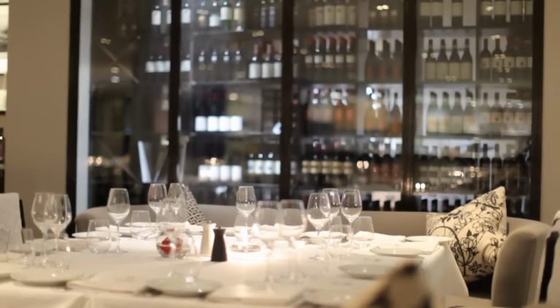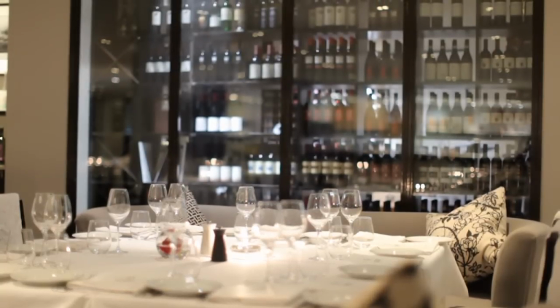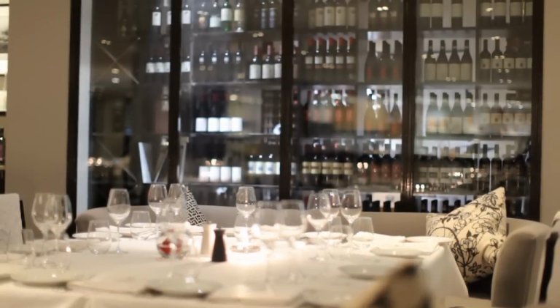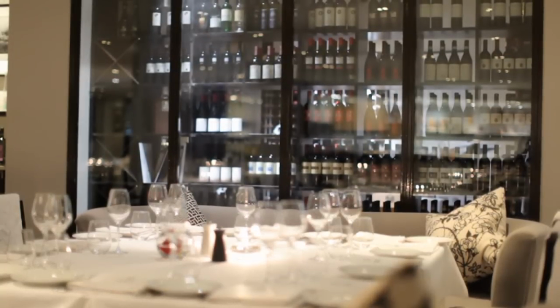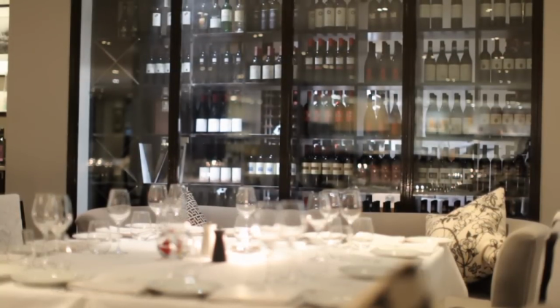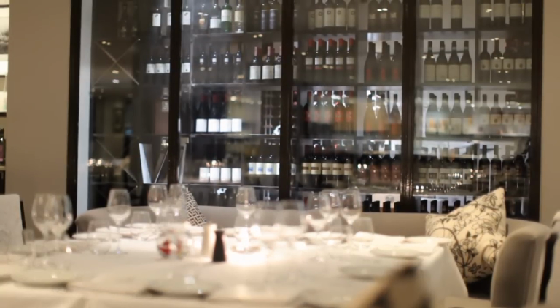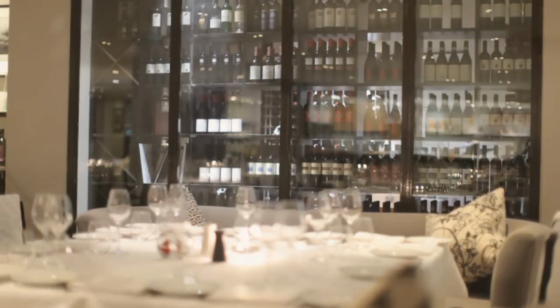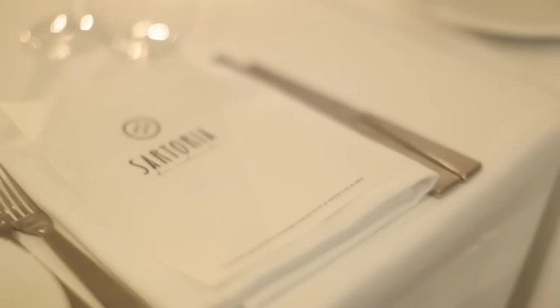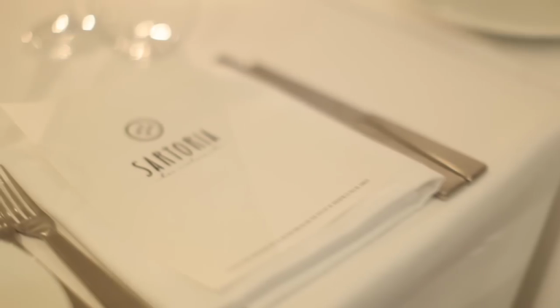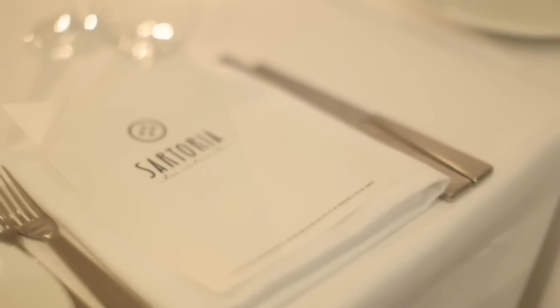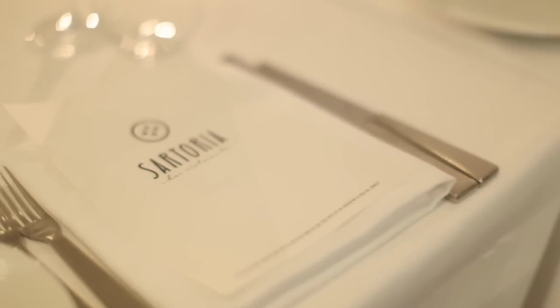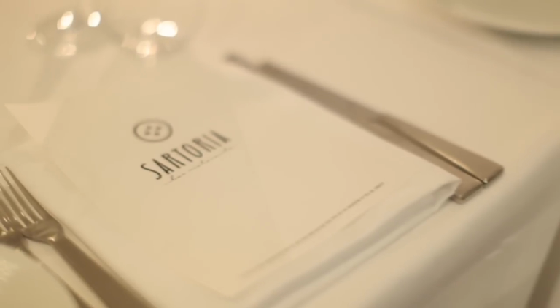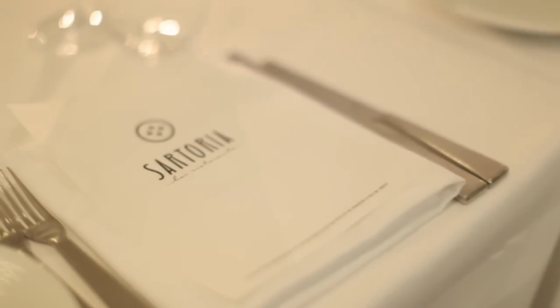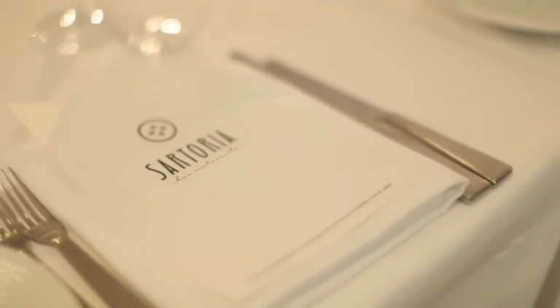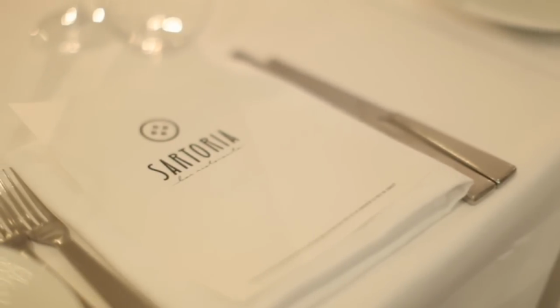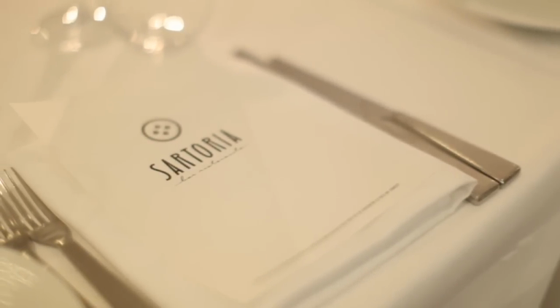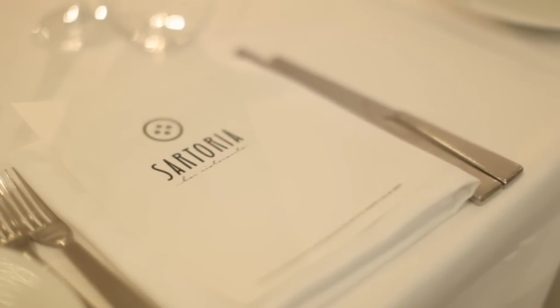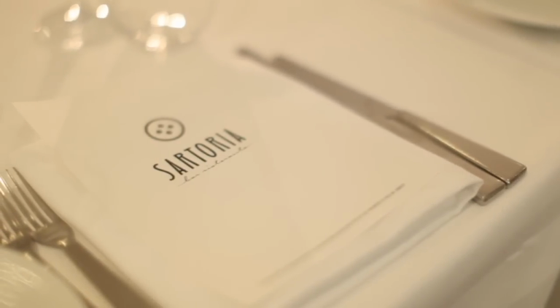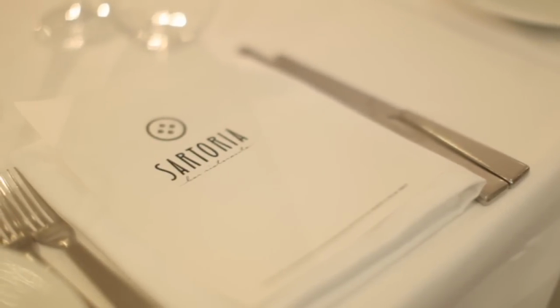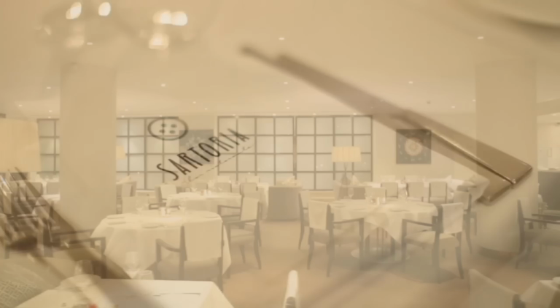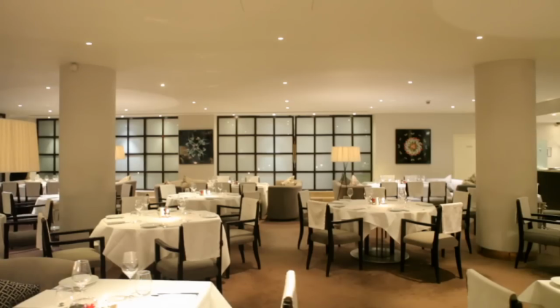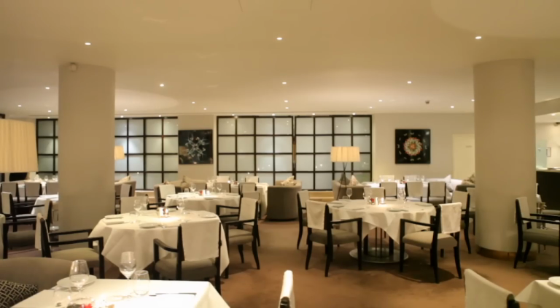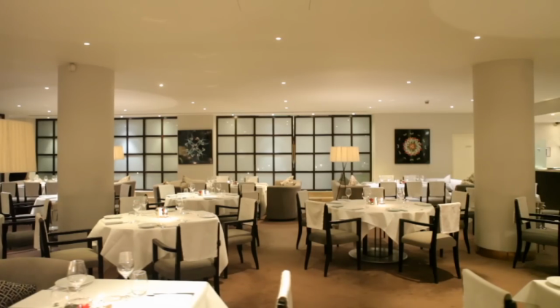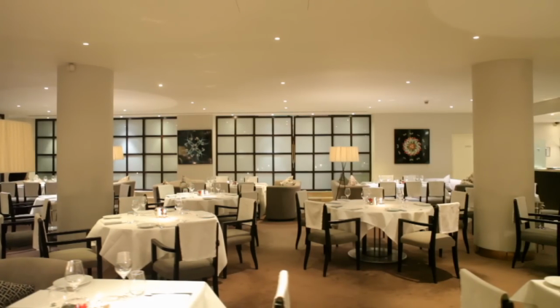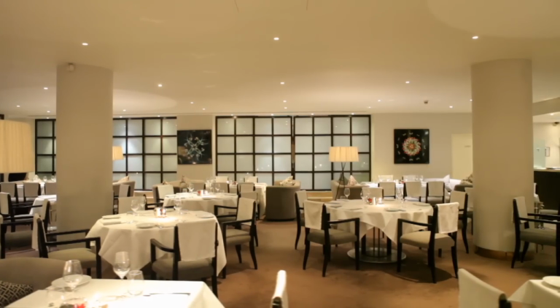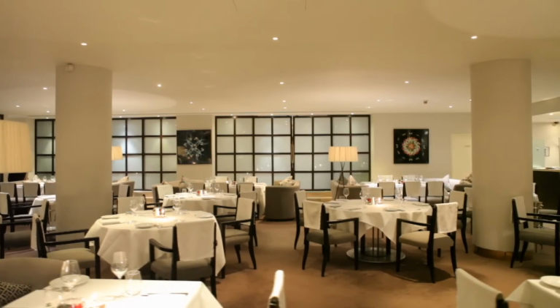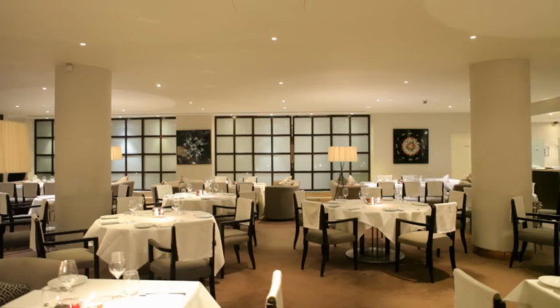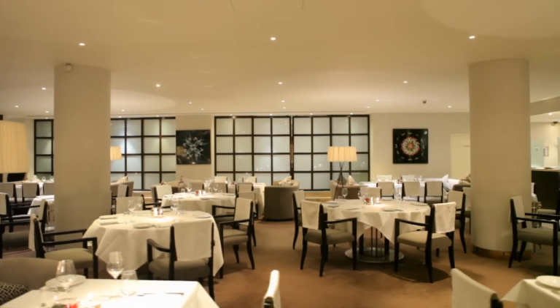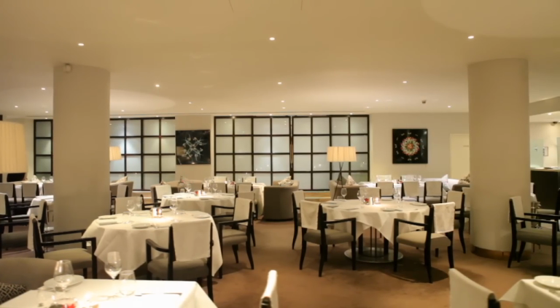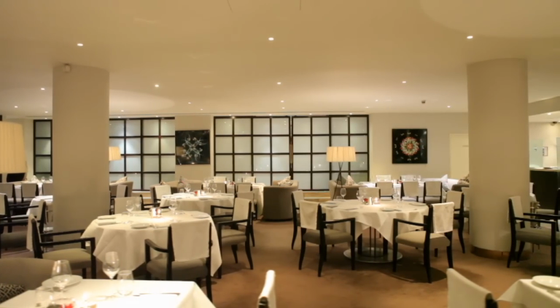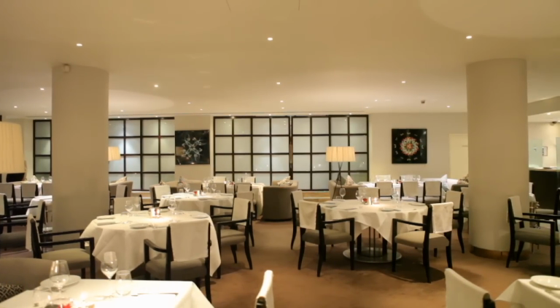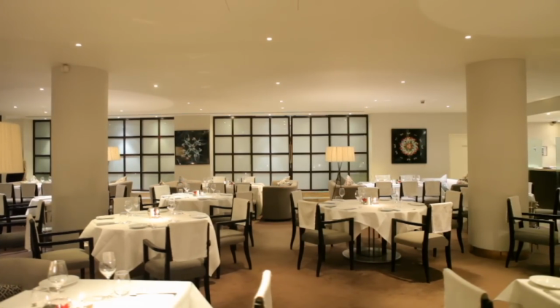Sartoria is on Savile Row. It's a fine dining Italian restaurant designed to be in tune with Milanese rationalism, which was a design movement in Milan.